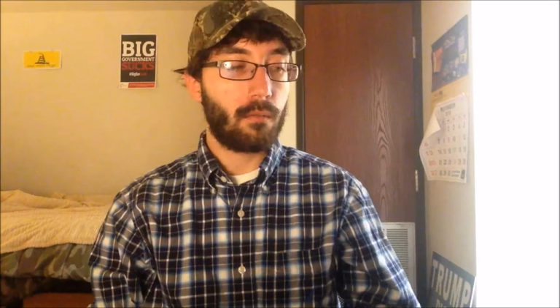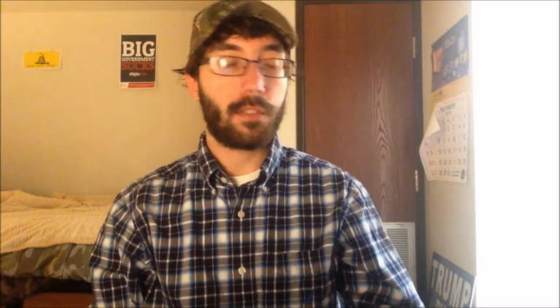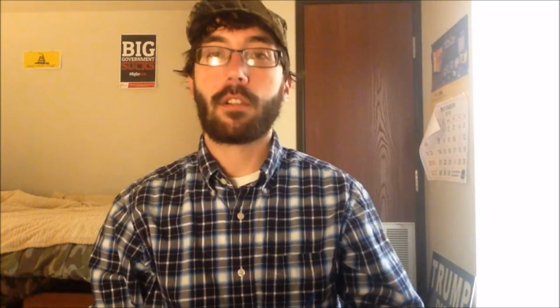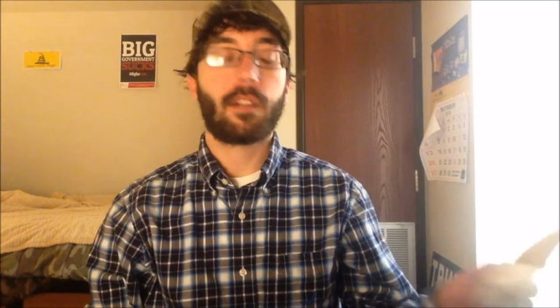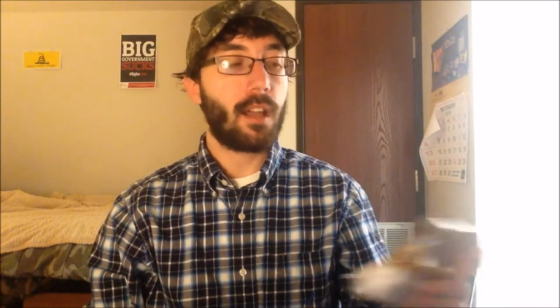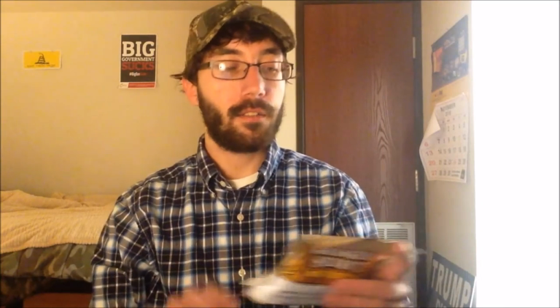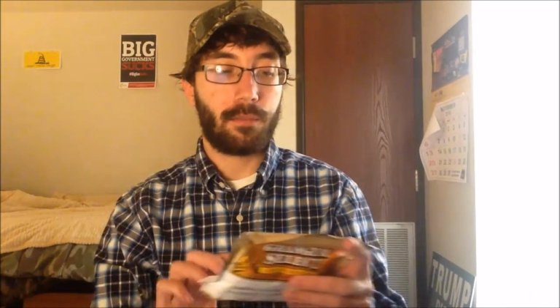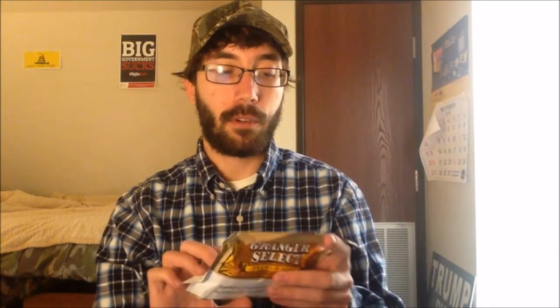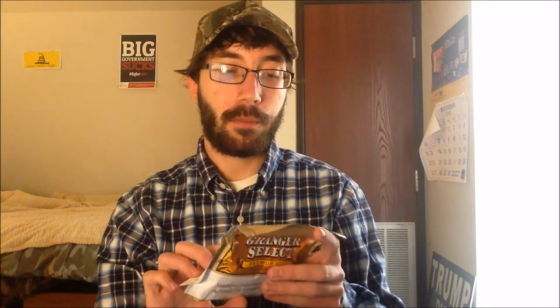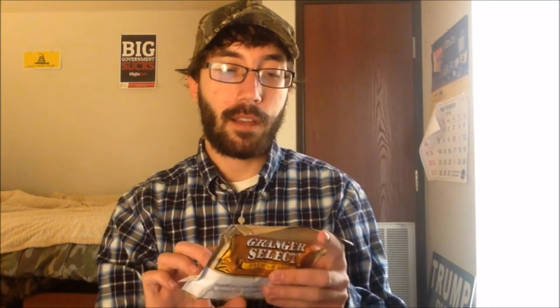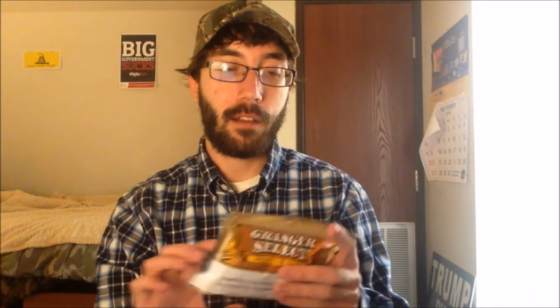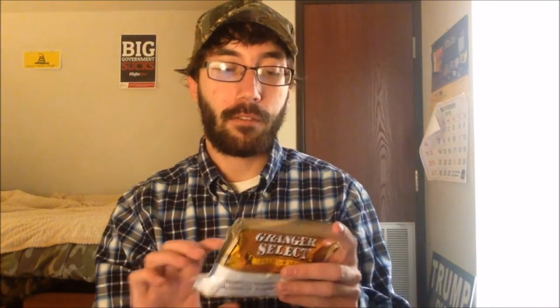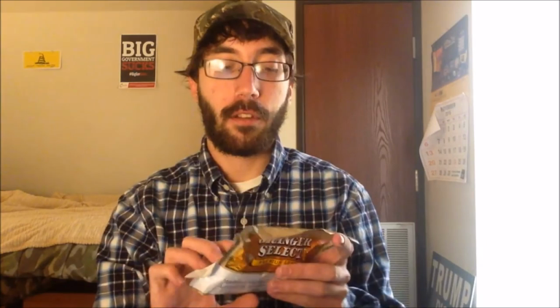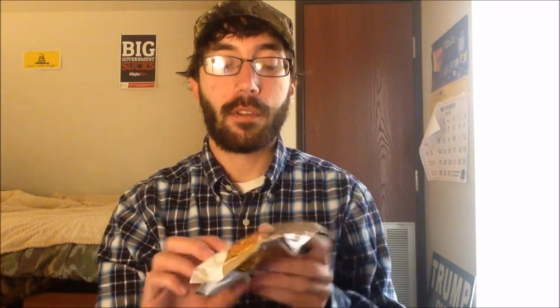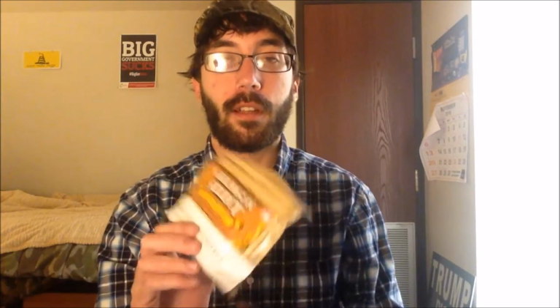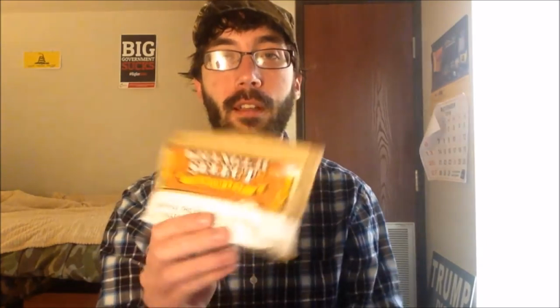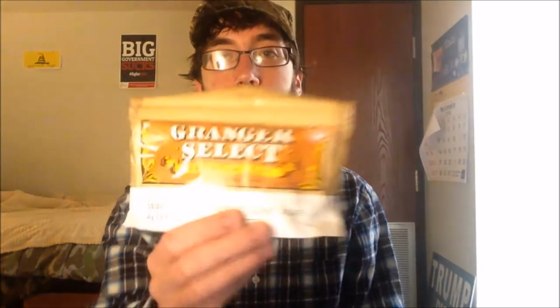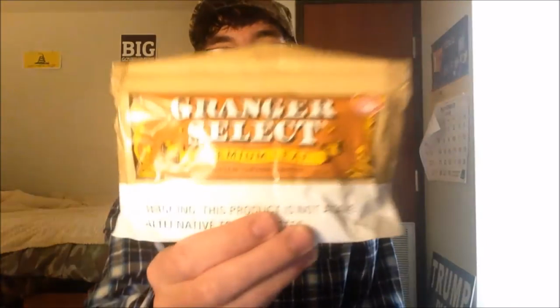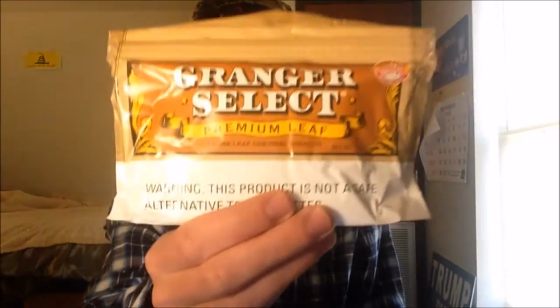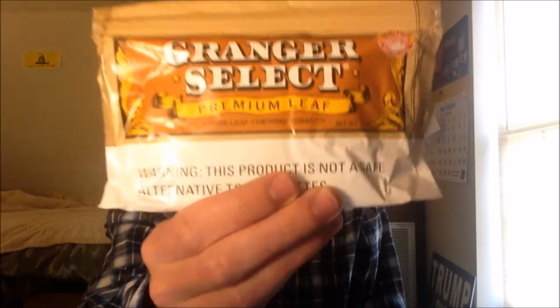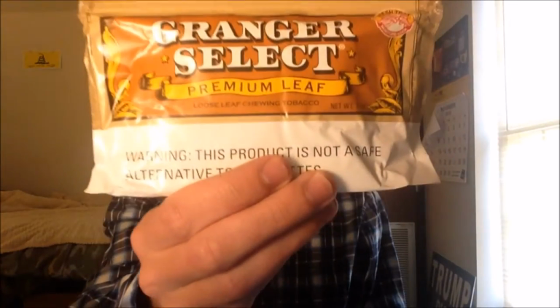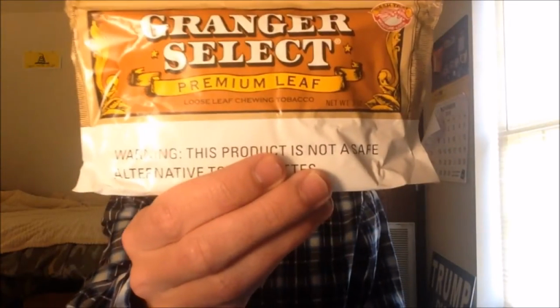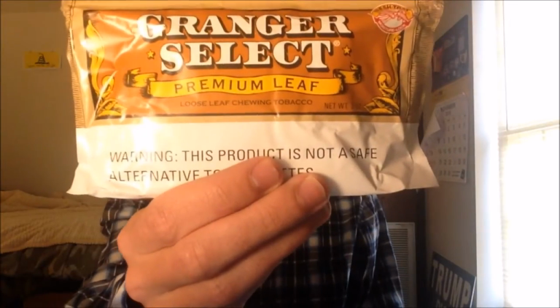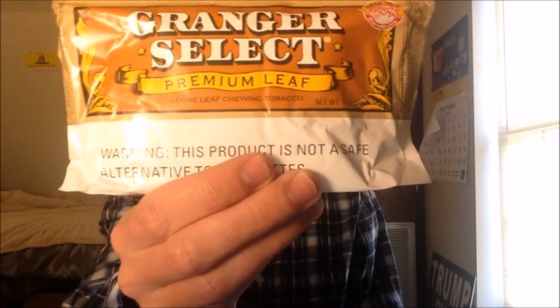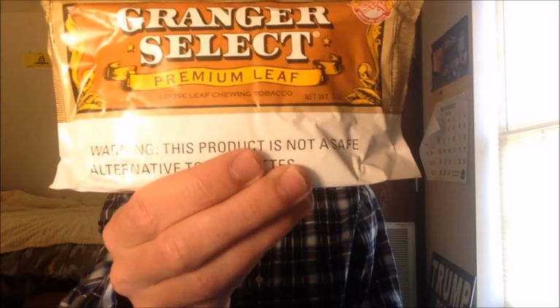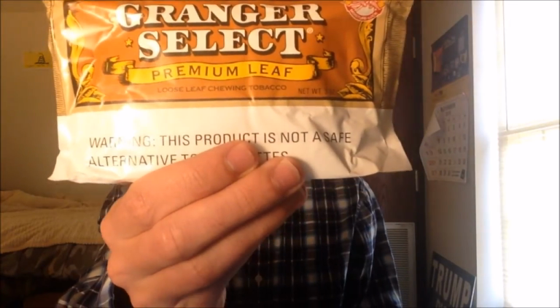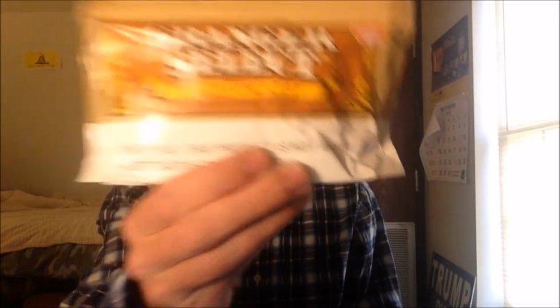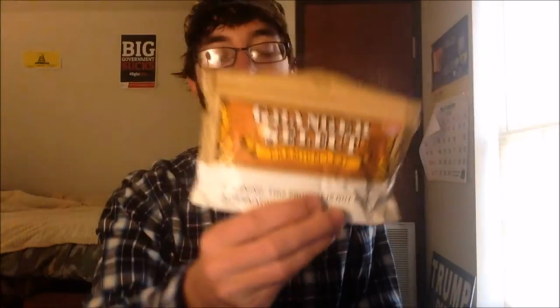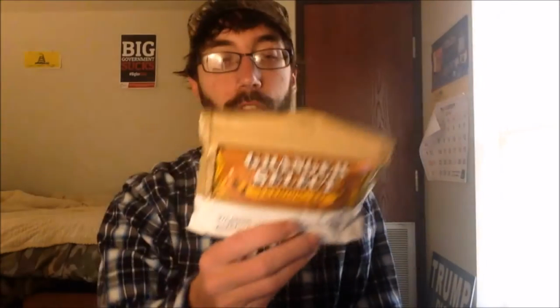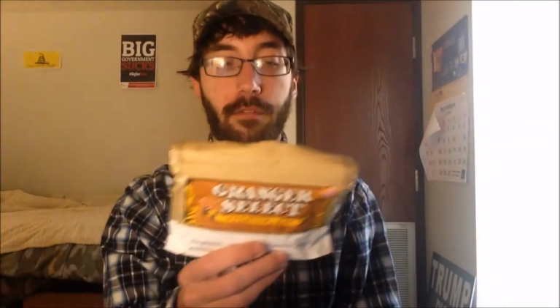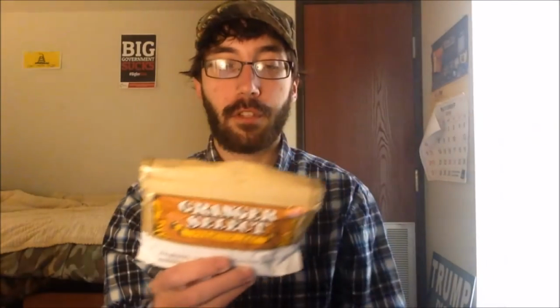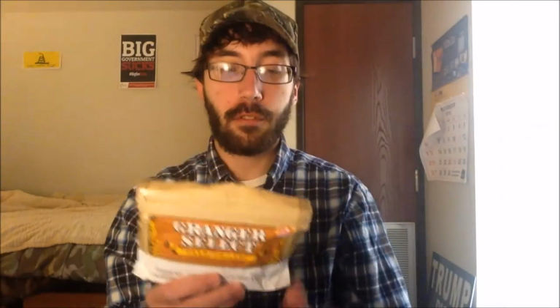What's going on guys? It's Bergz back here for another one today. Grainger Select Loose Leaf Chew.